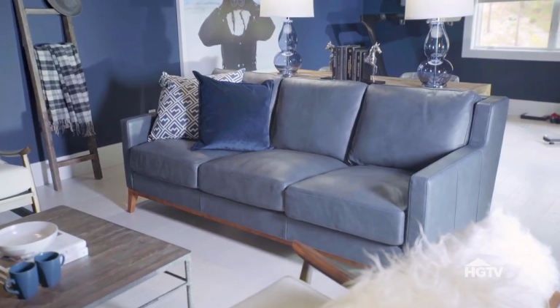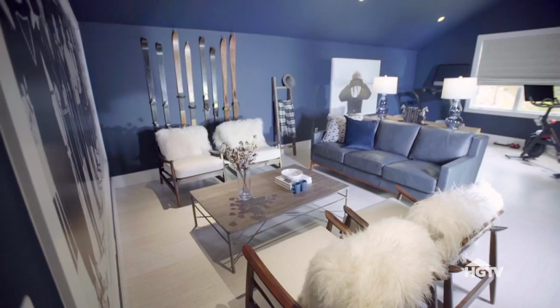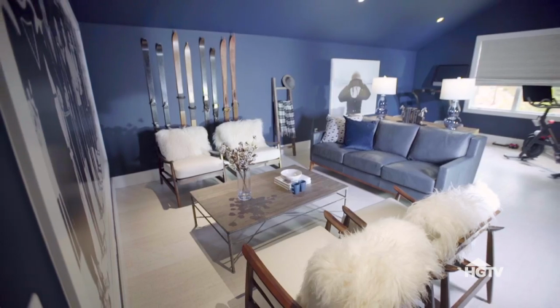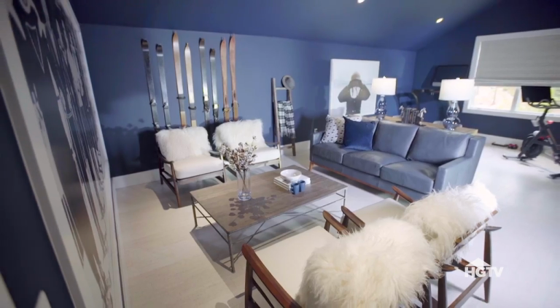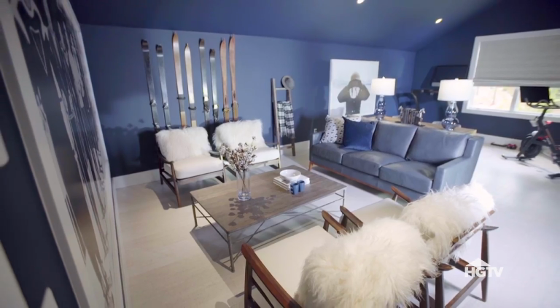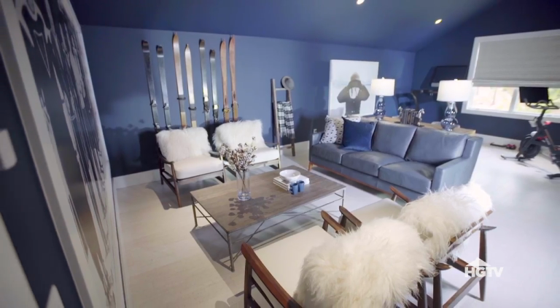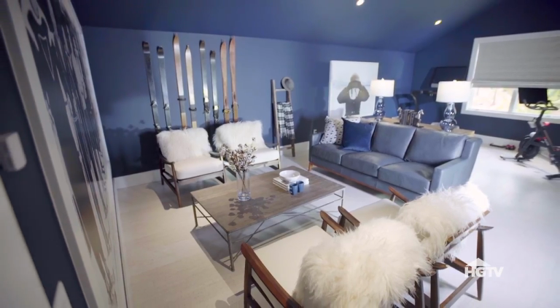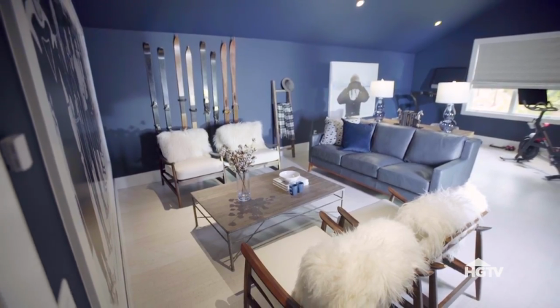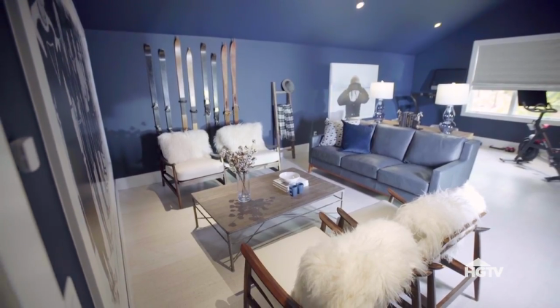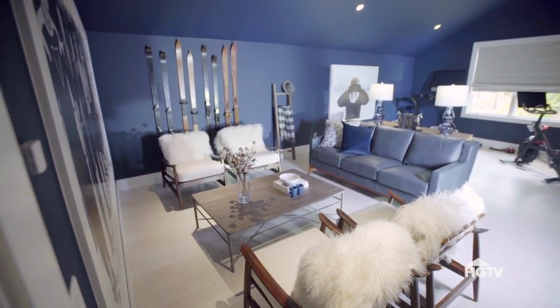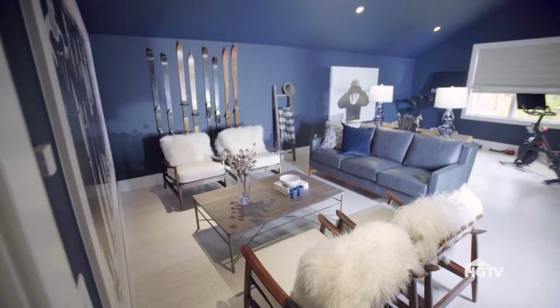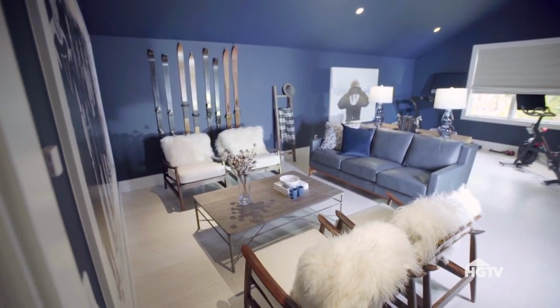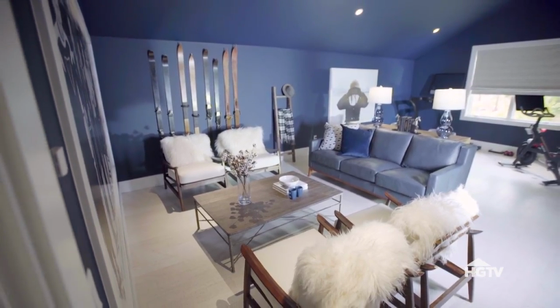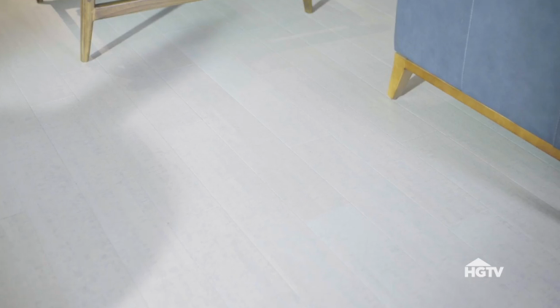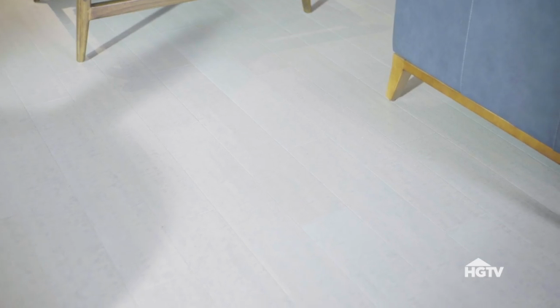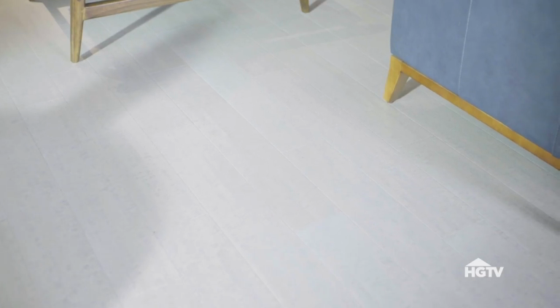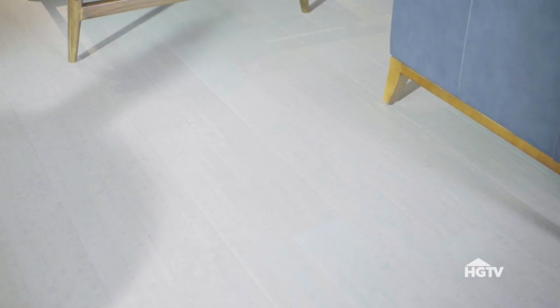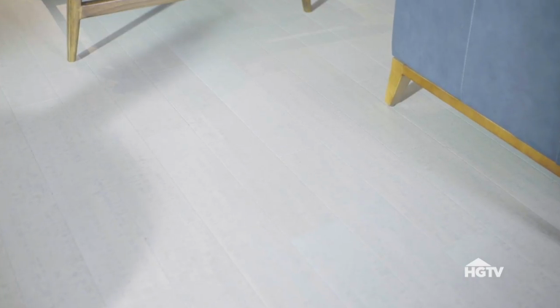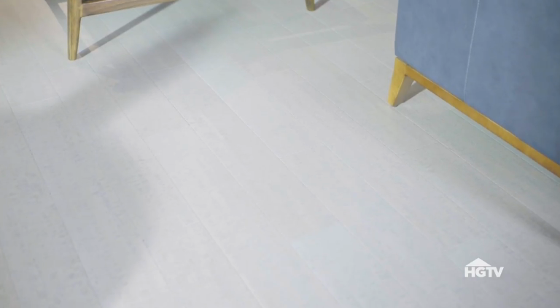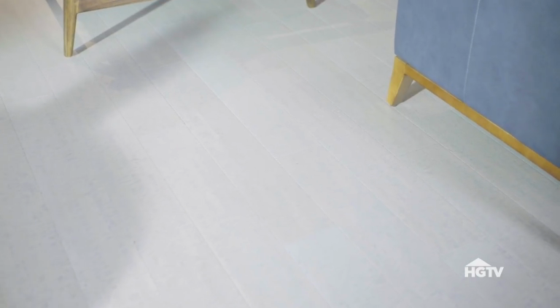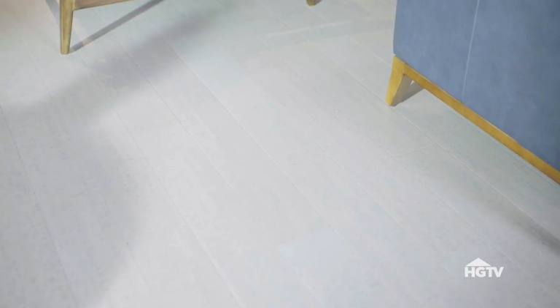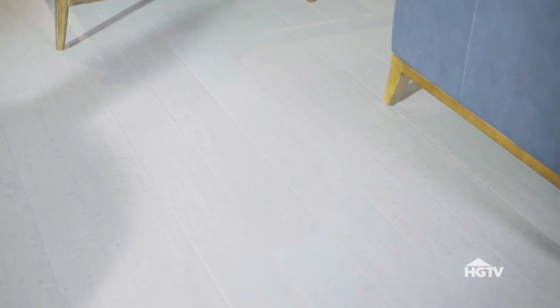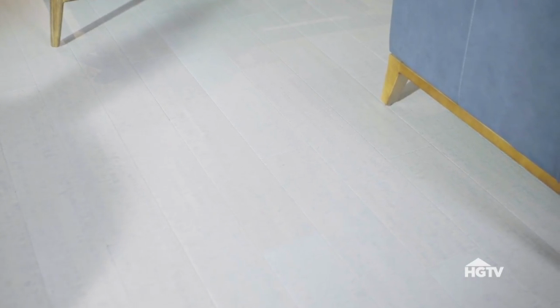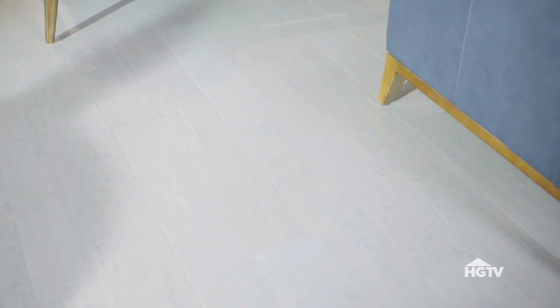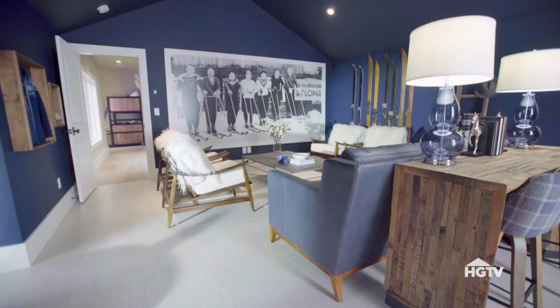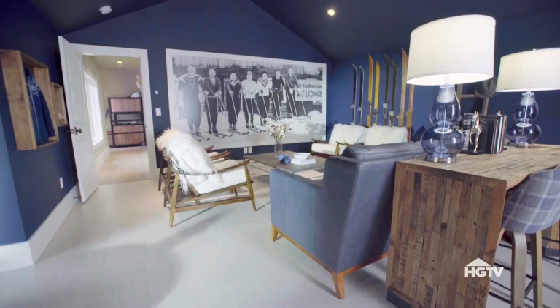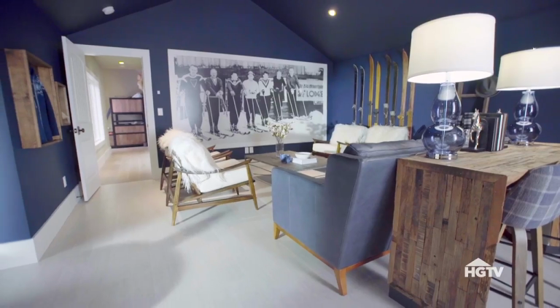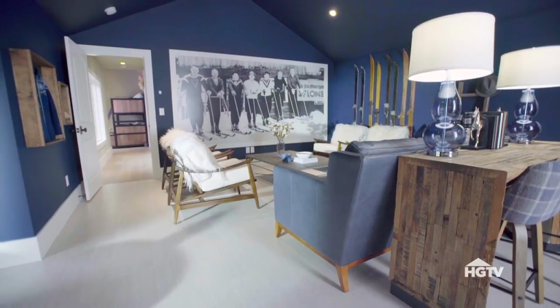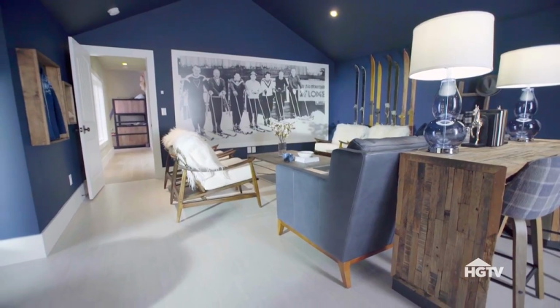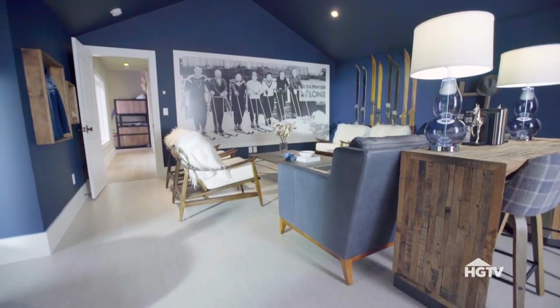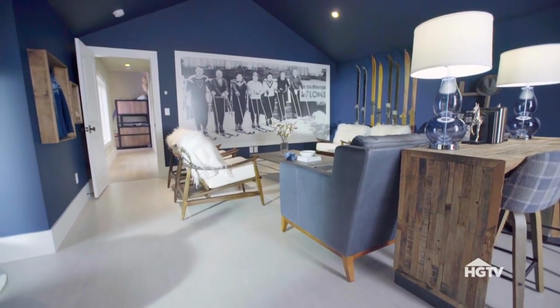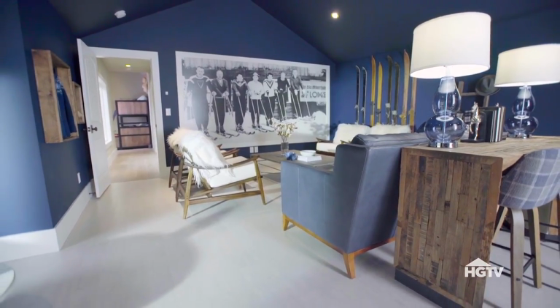The floors in the lodge are also pretty unique. I went with a white cork, which not only feels great underfoot, it helps bounce light around the room.